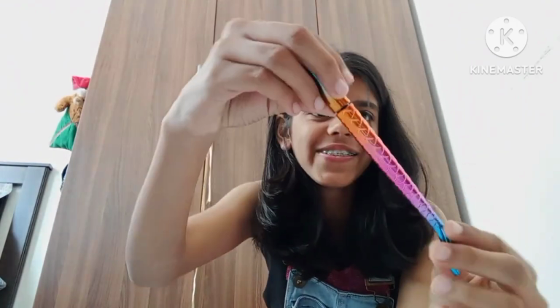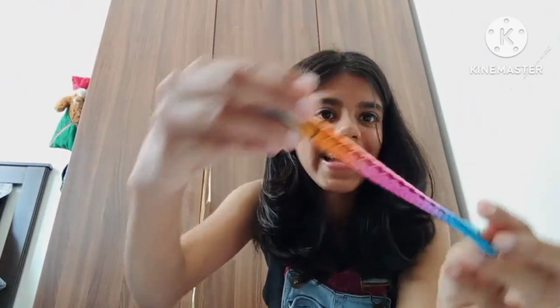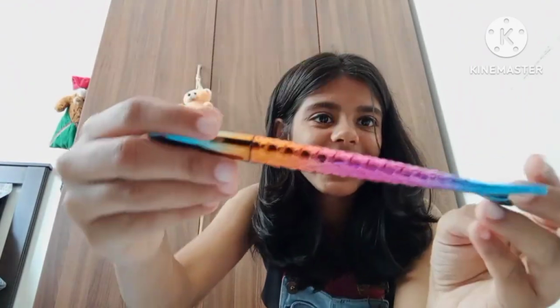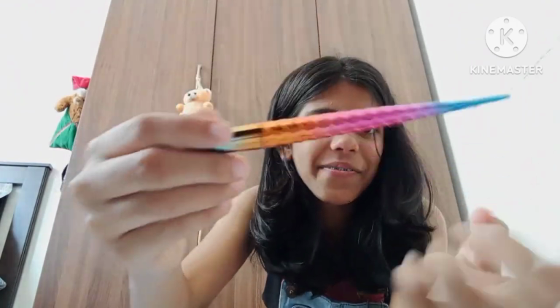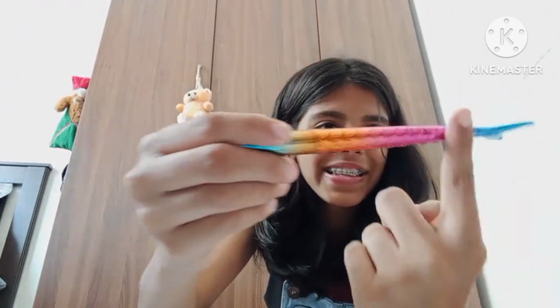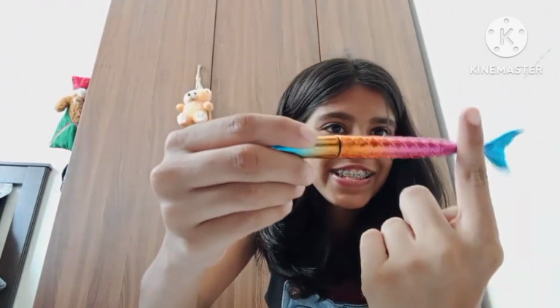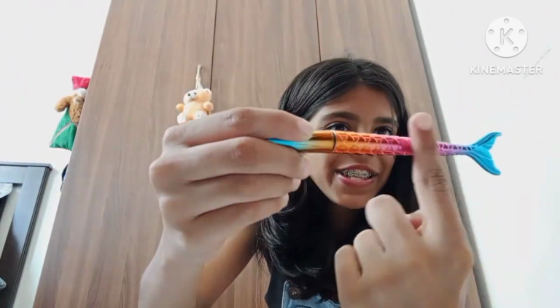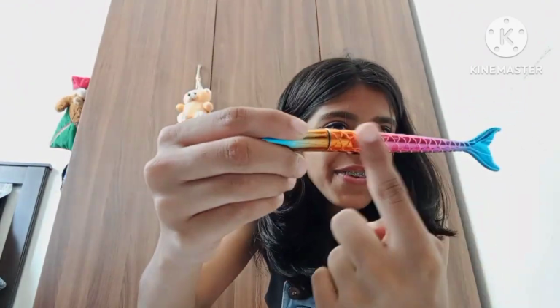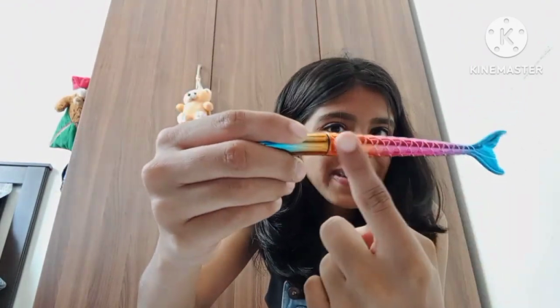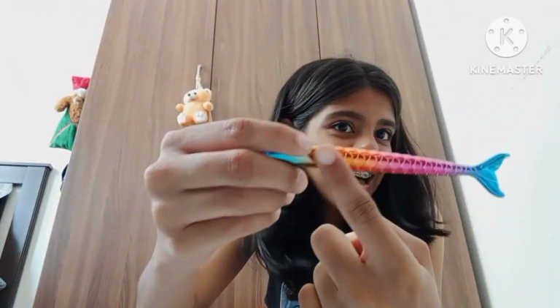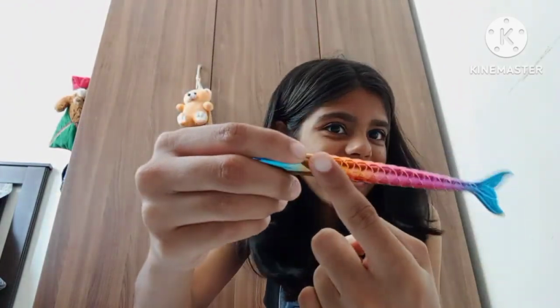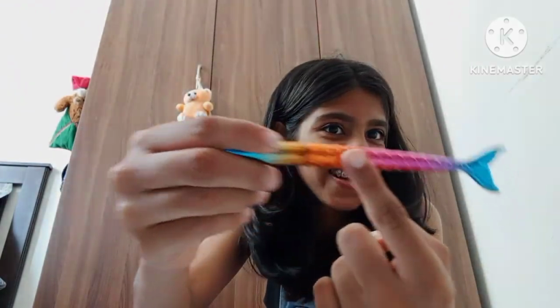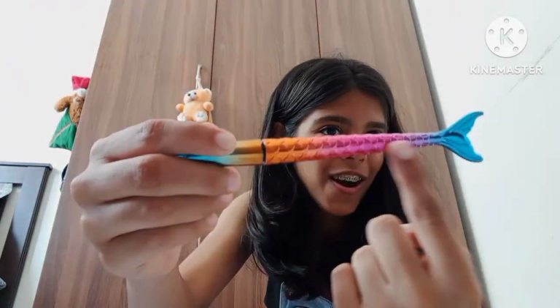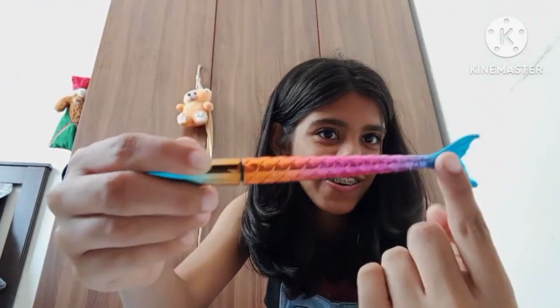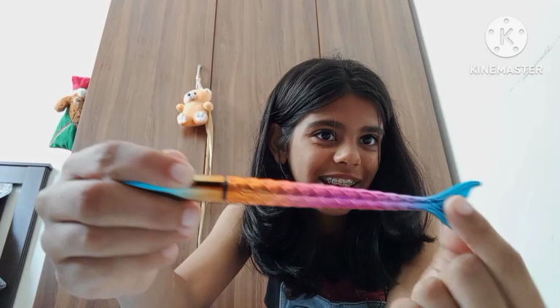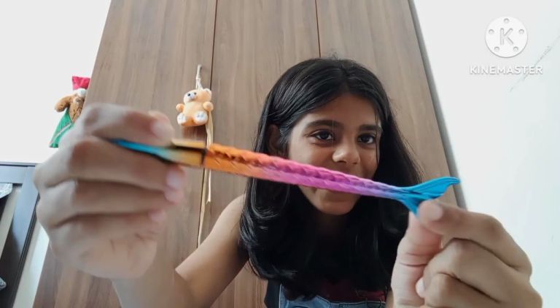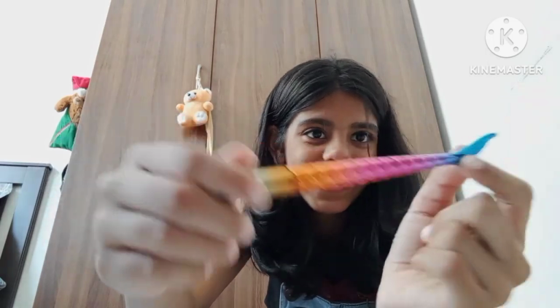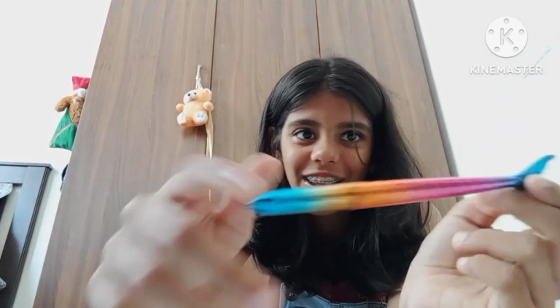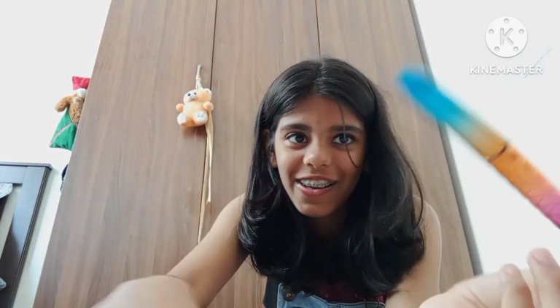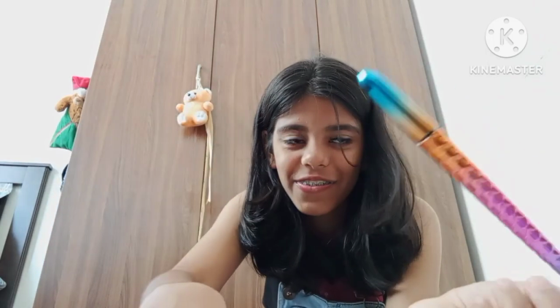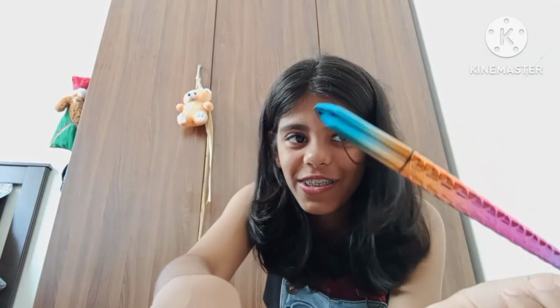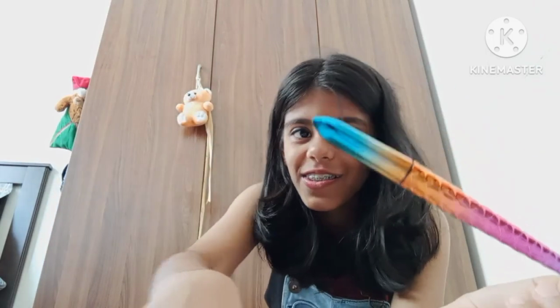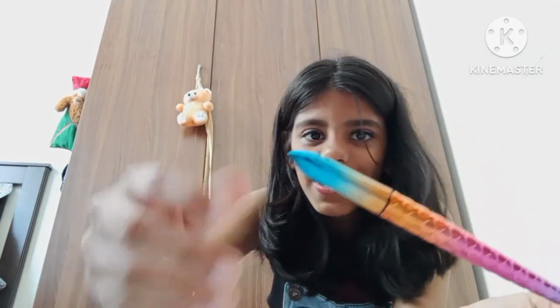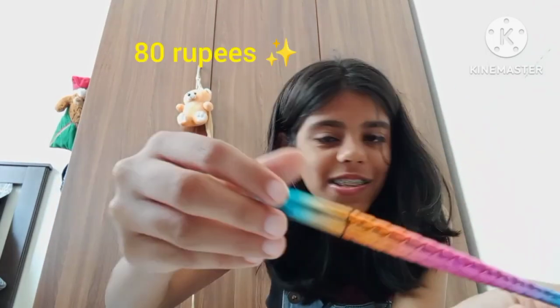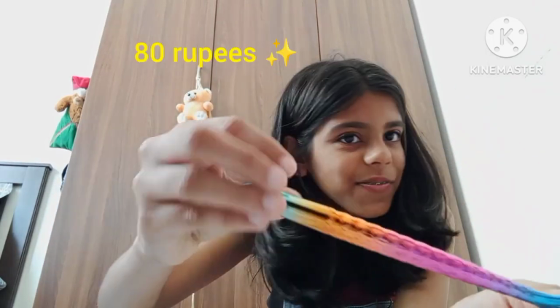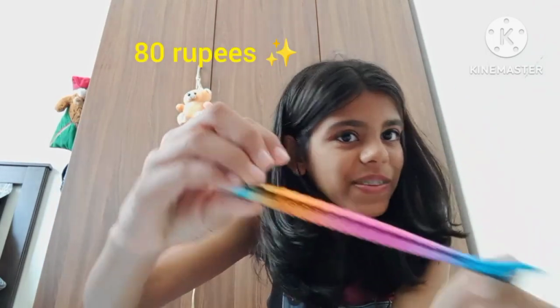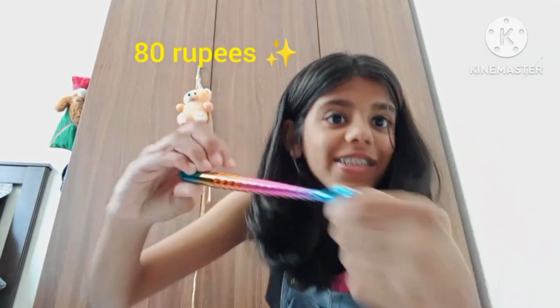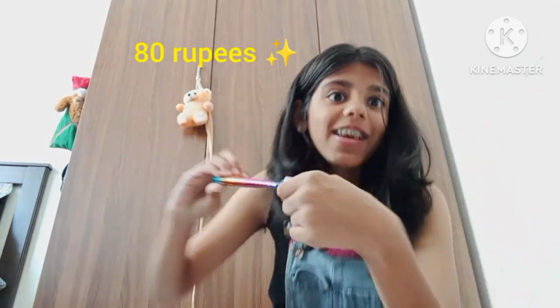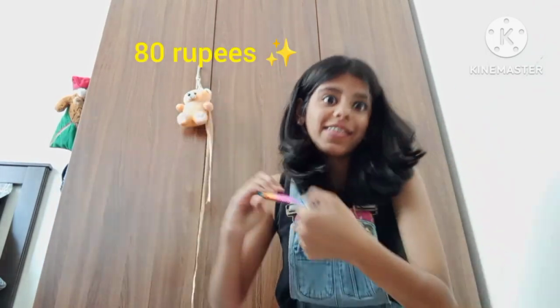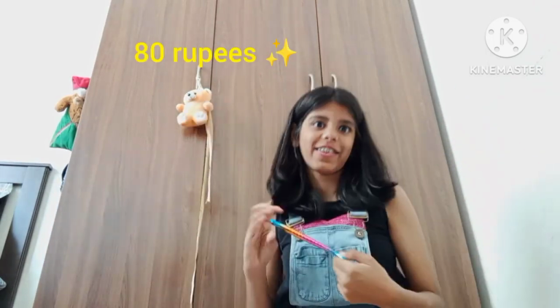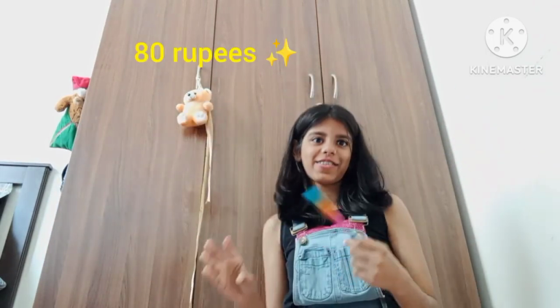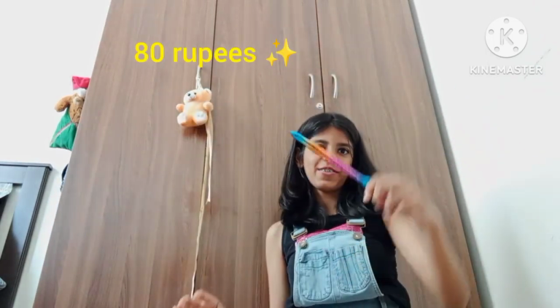So it has this amazing shimmery metallic outer layer — it's just aesthetic.